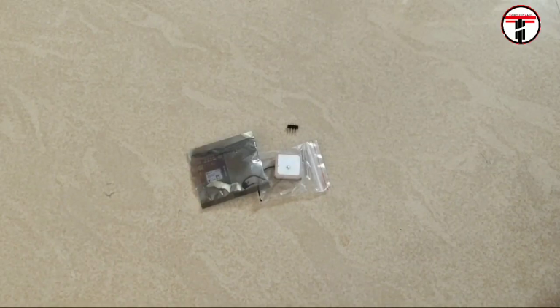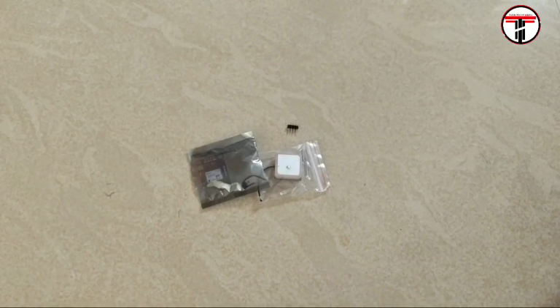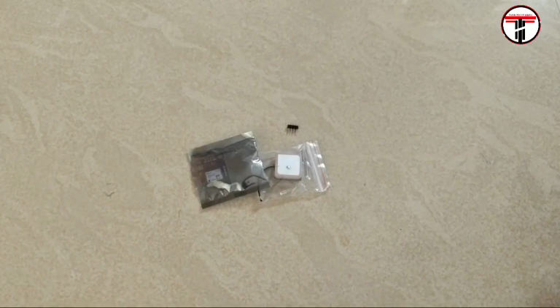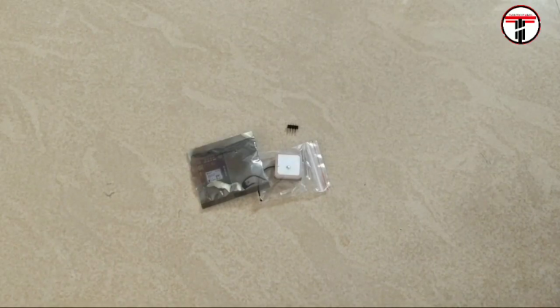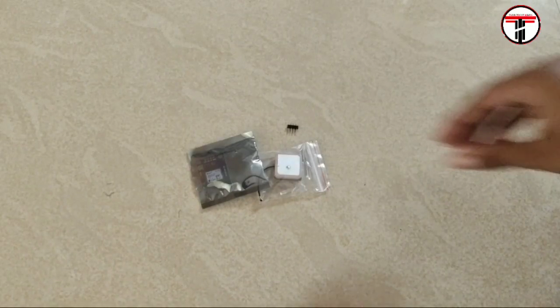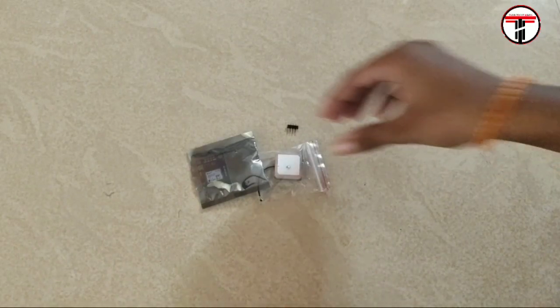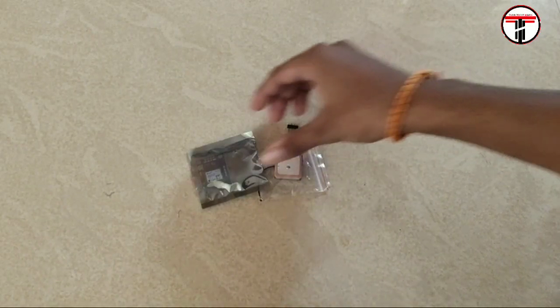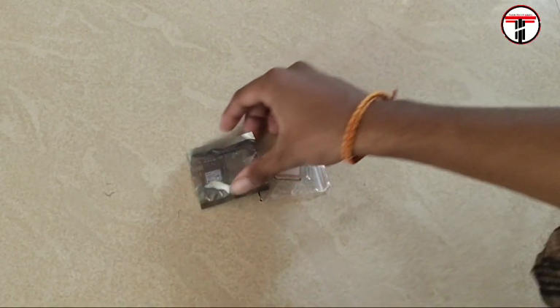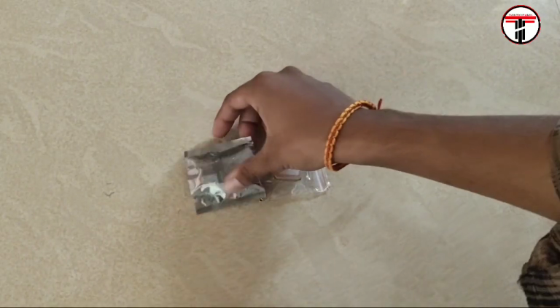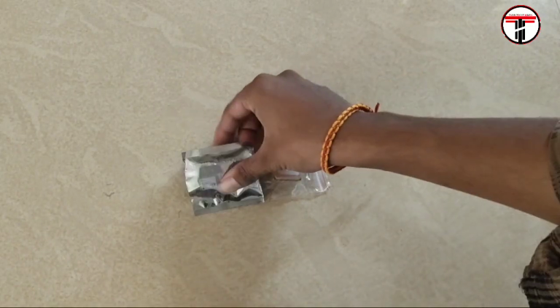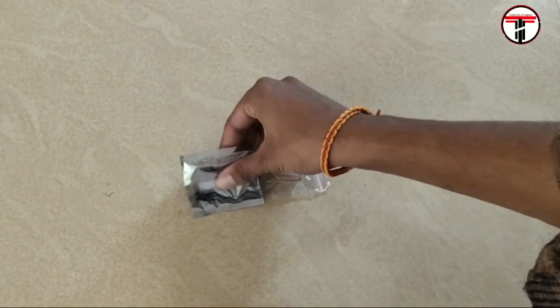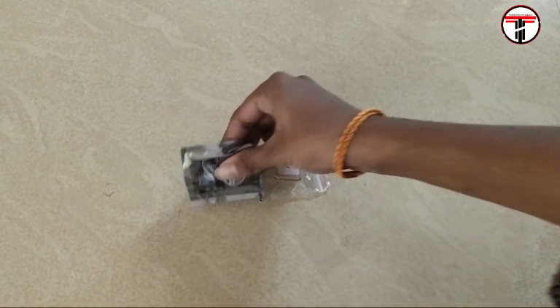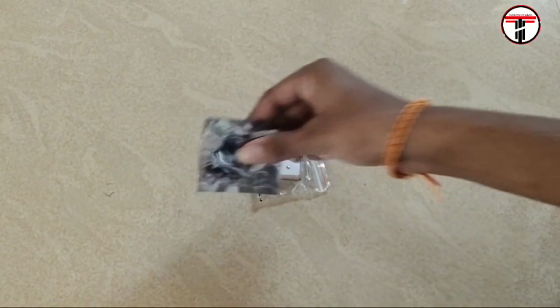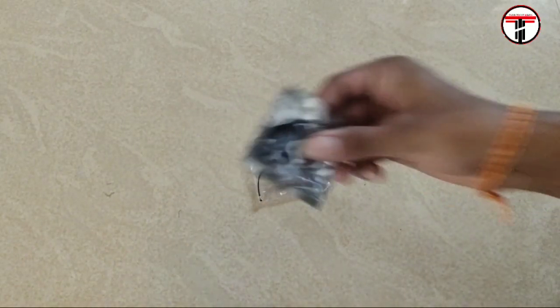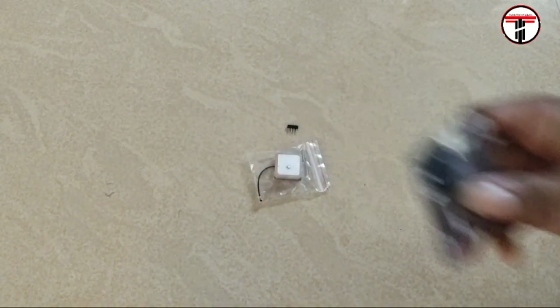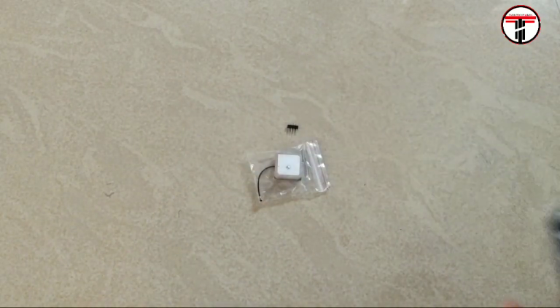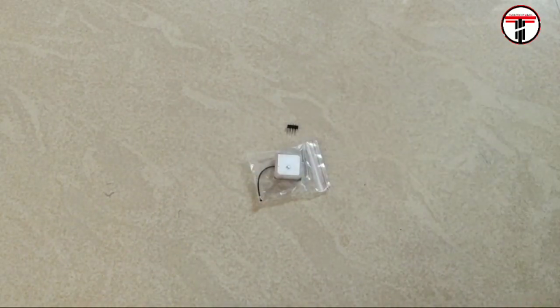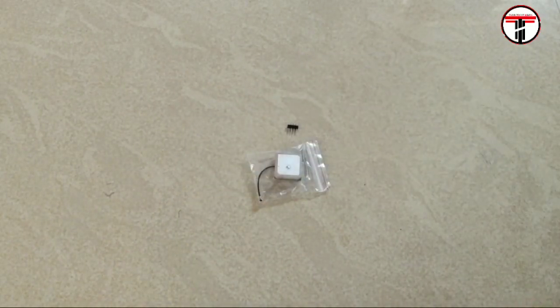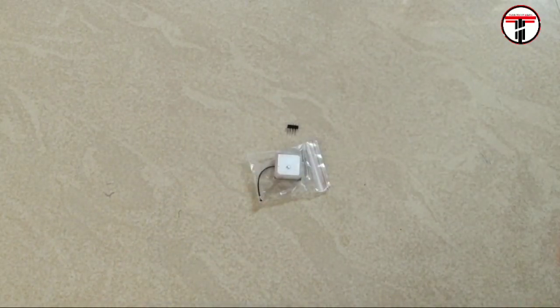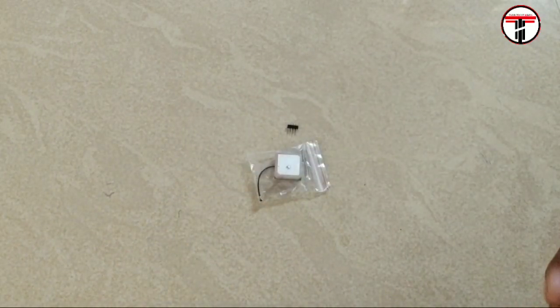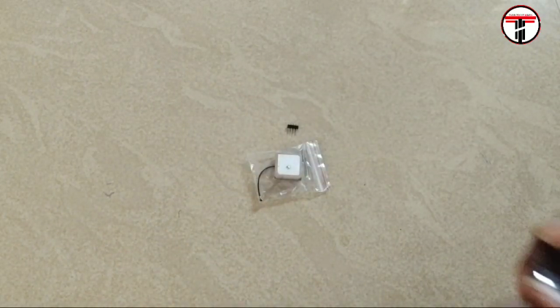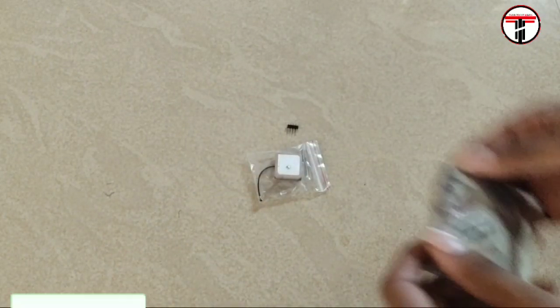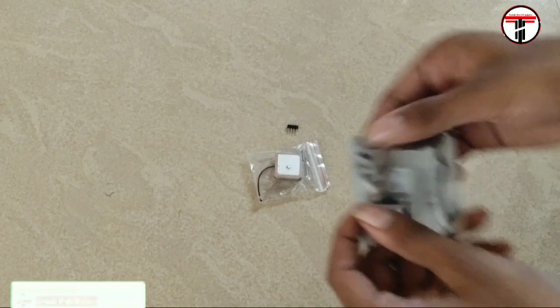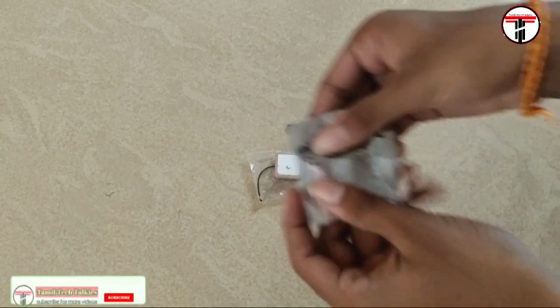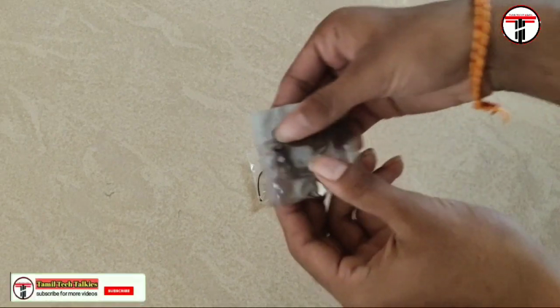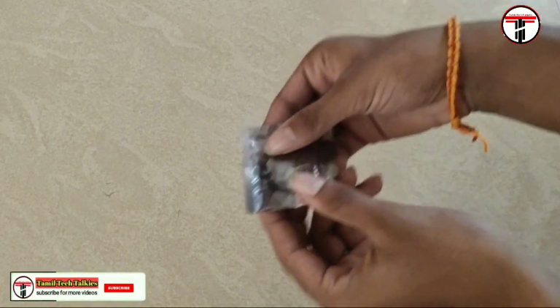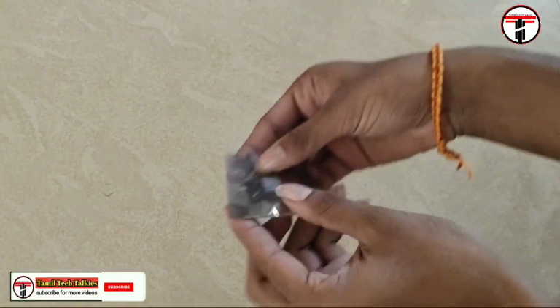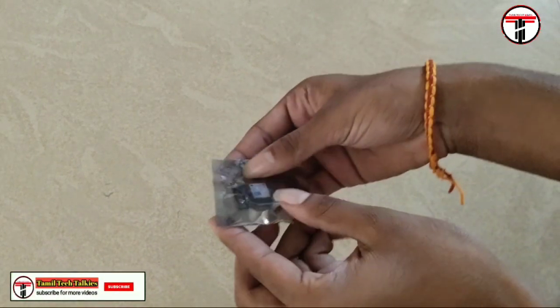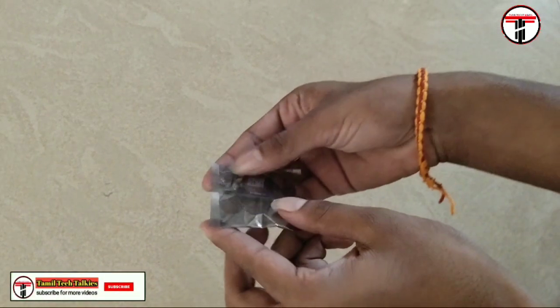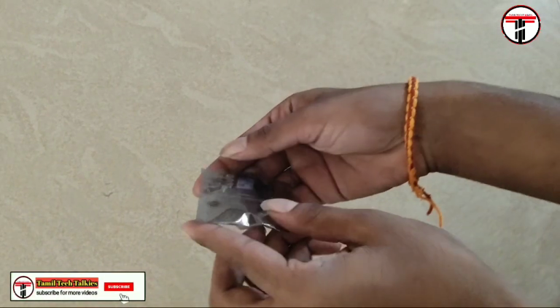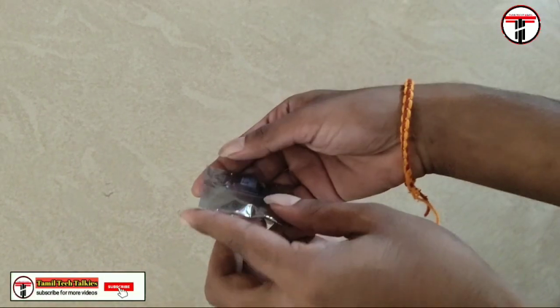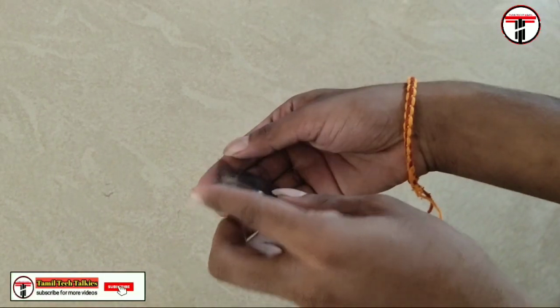Hello friends! In this video, we are going to use a GPS module with NodeMCU to track our location.